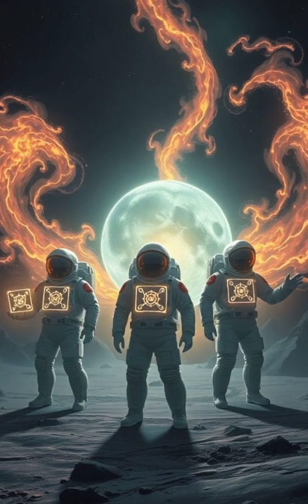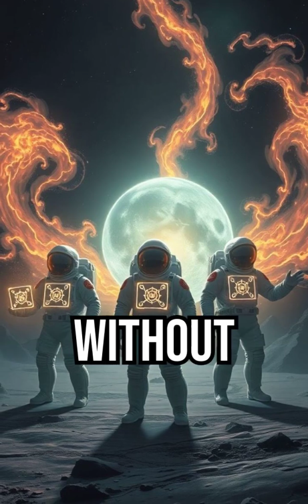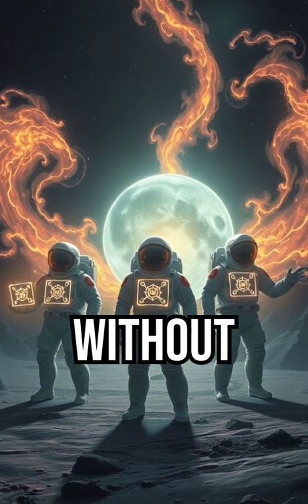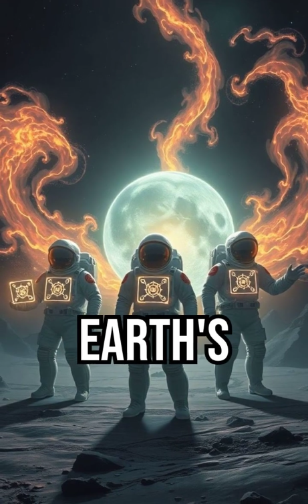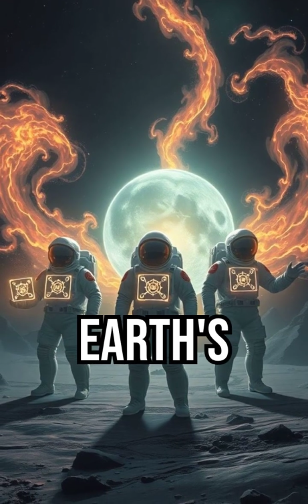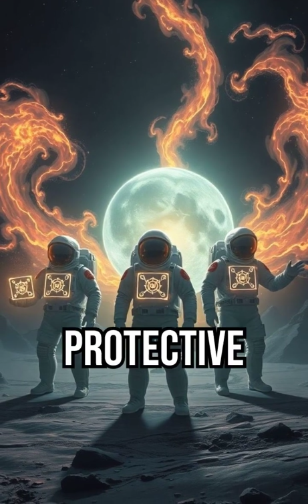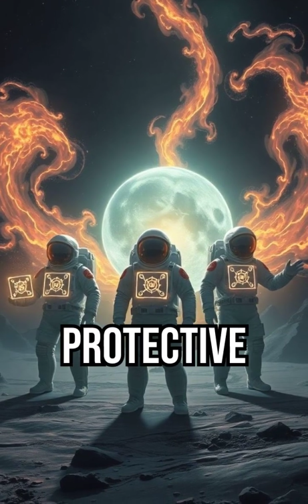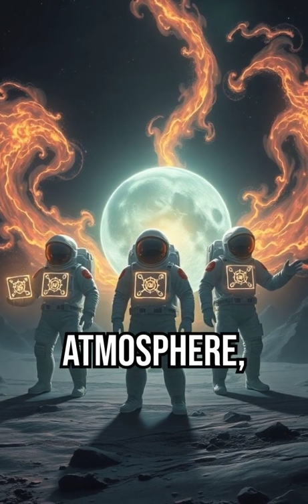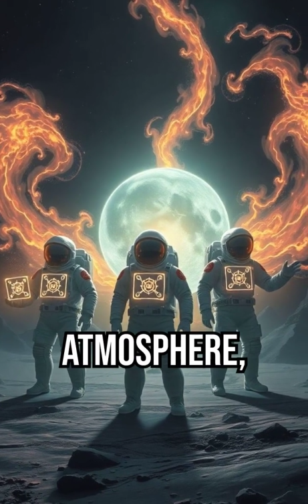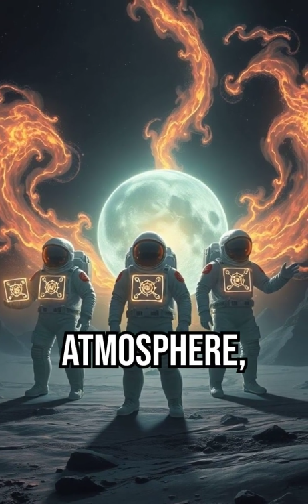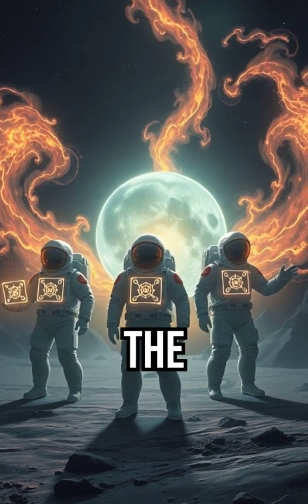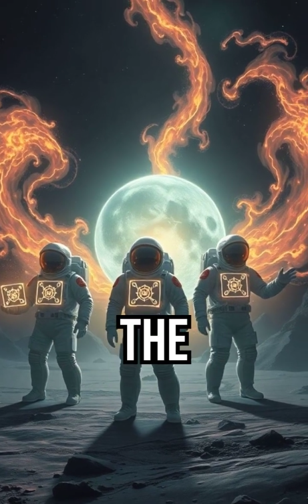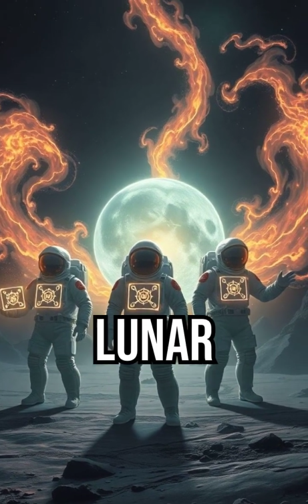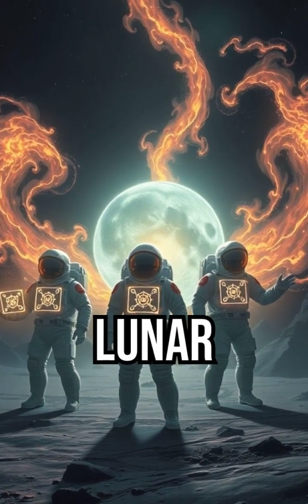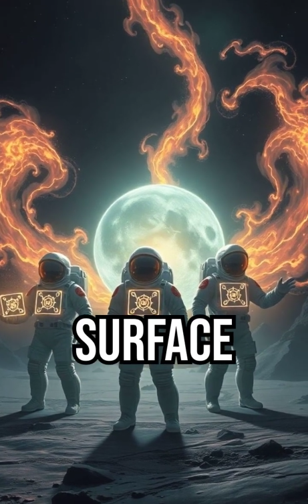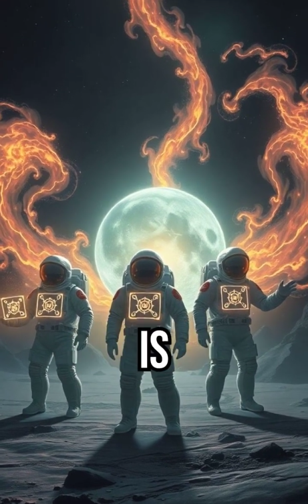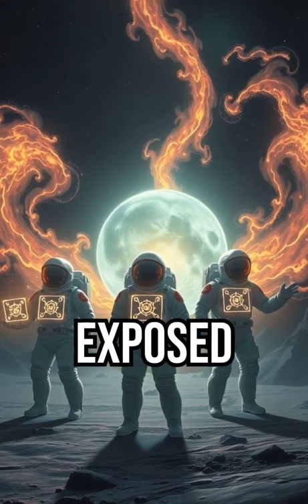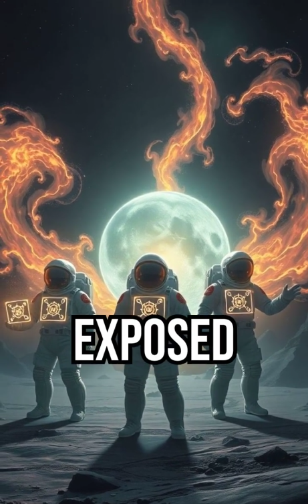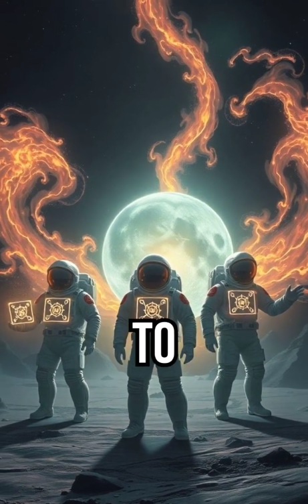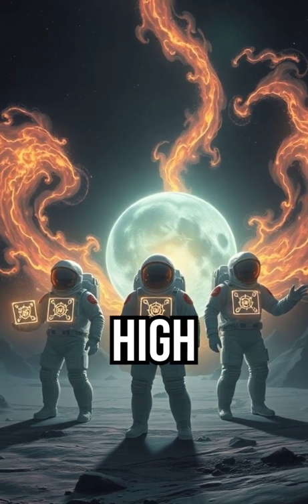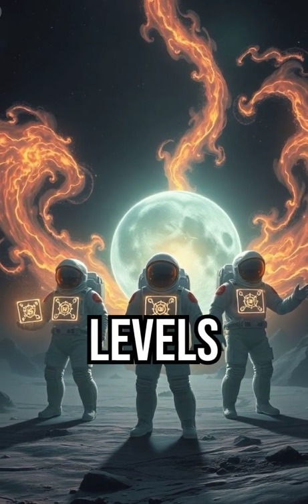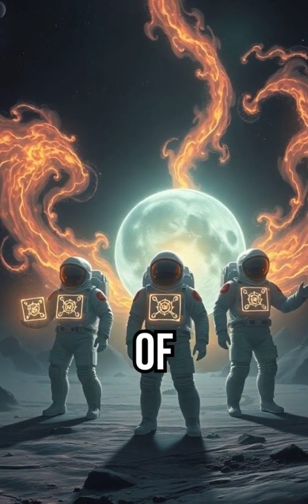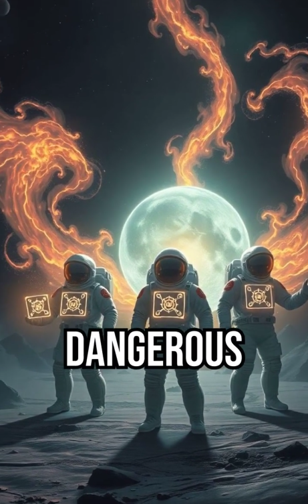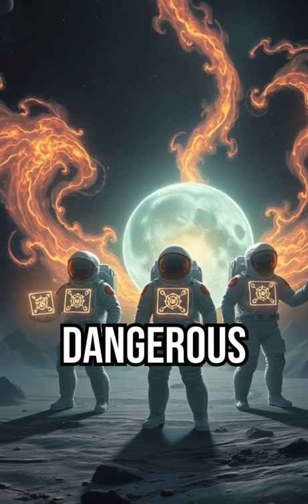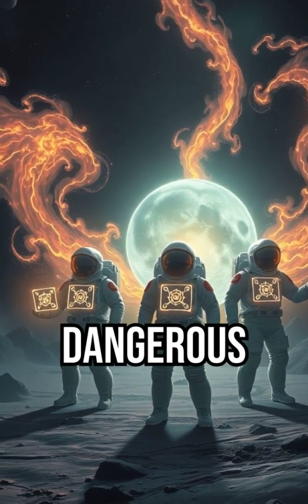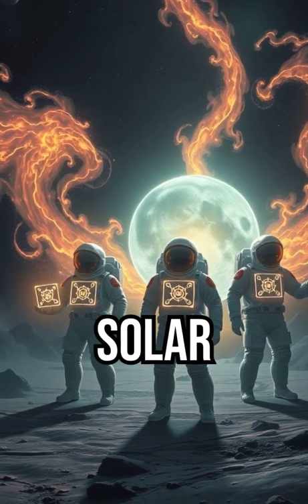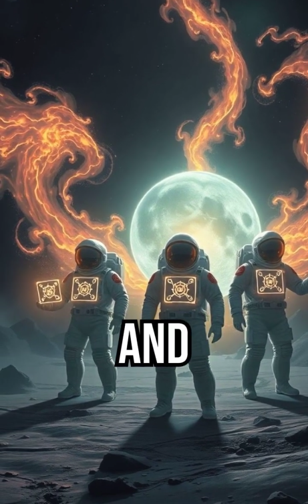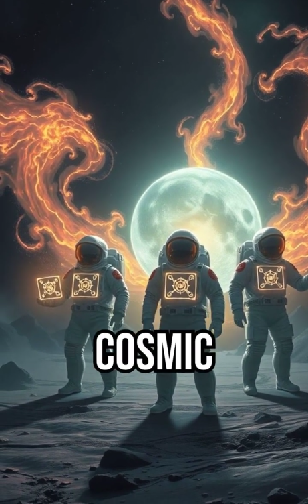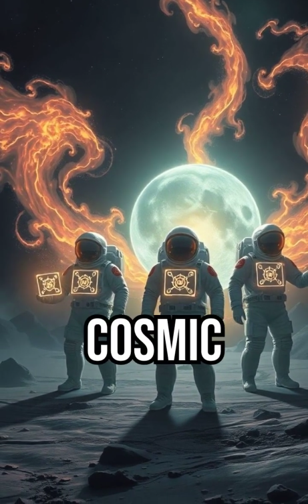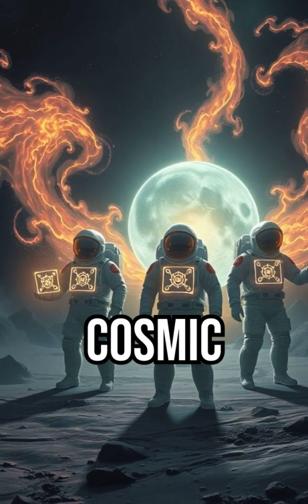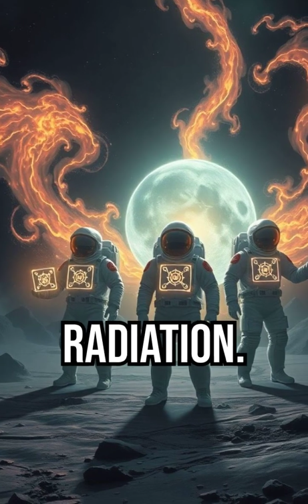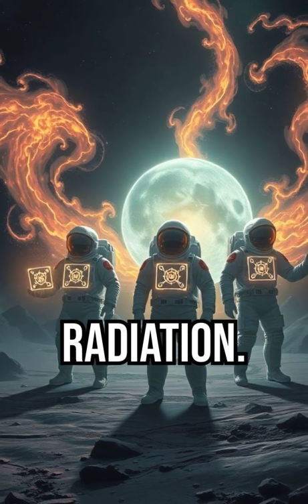Radiation: without Earth's protective atmosphere, the lunar surface is exposed to high levels of dangerous solar and cosmic radiation.